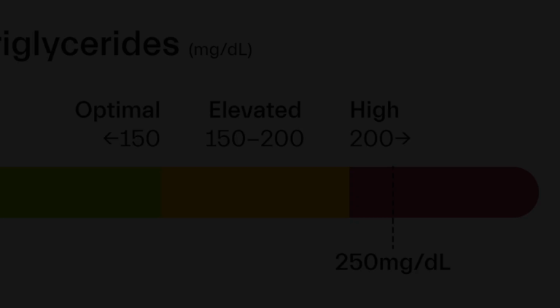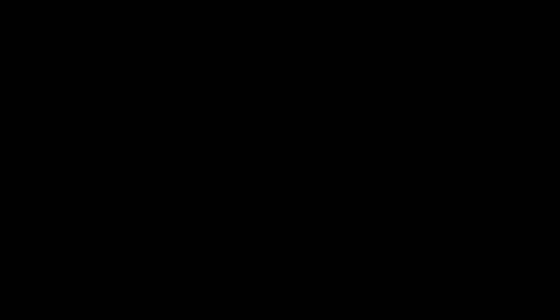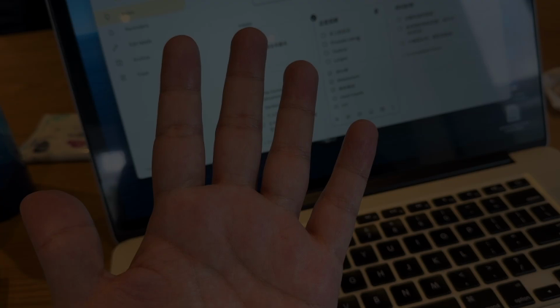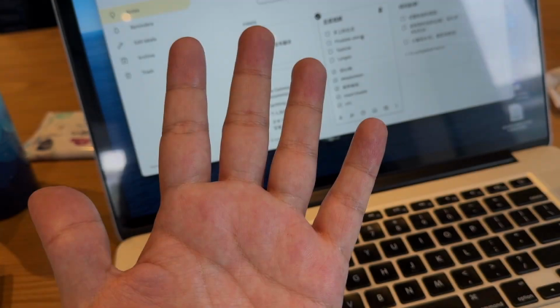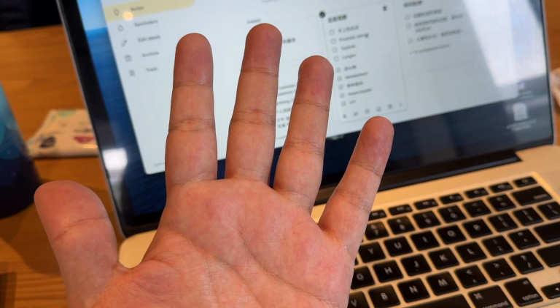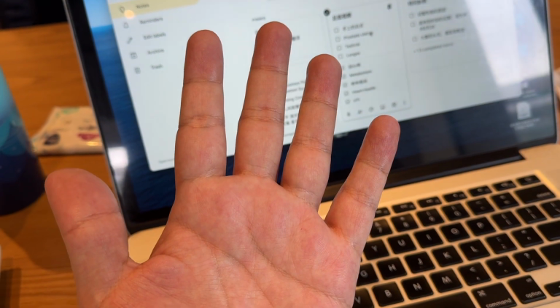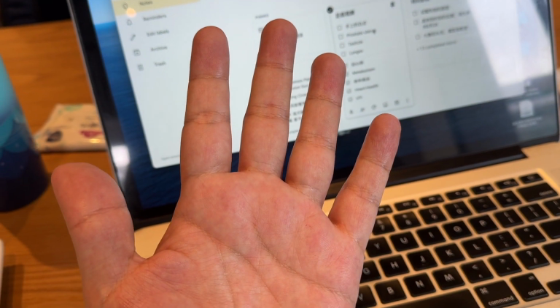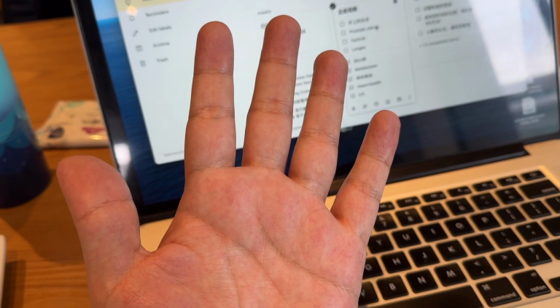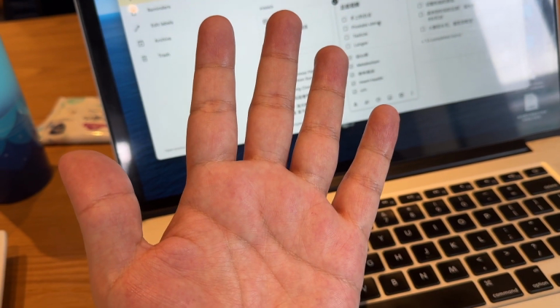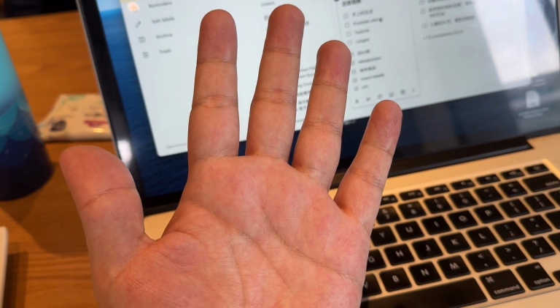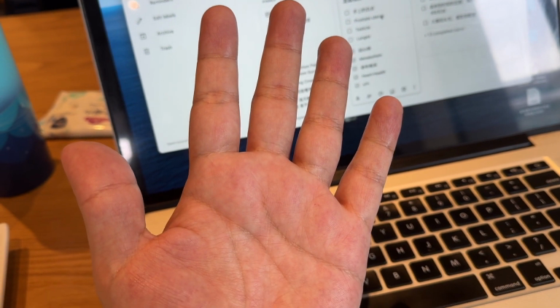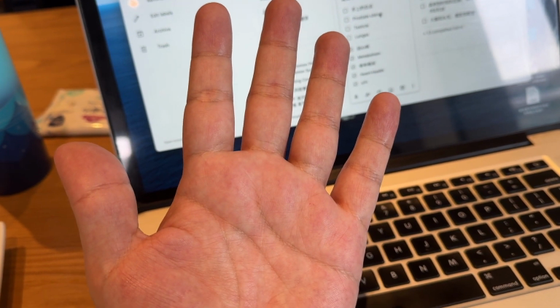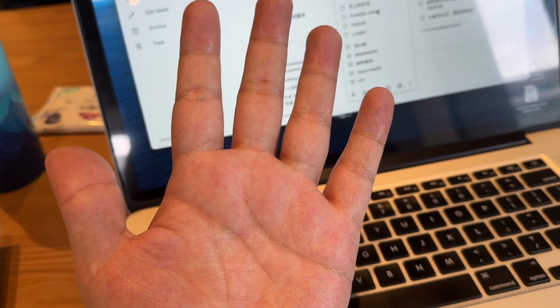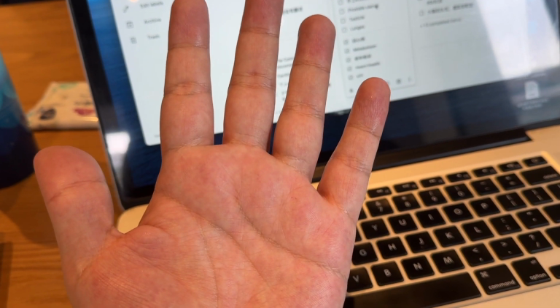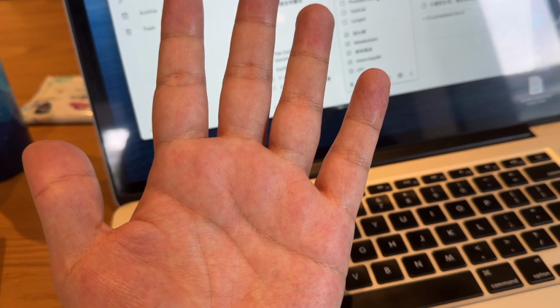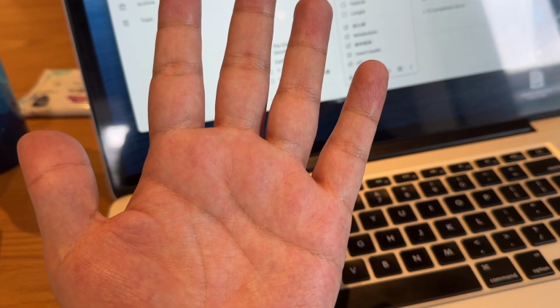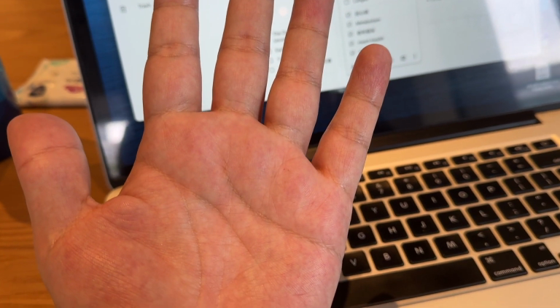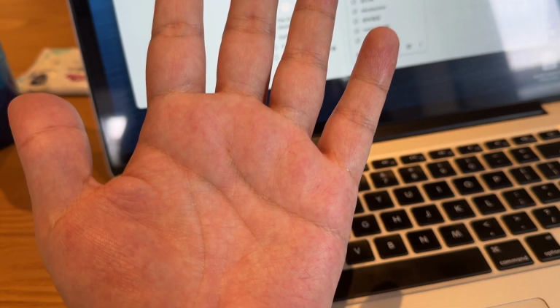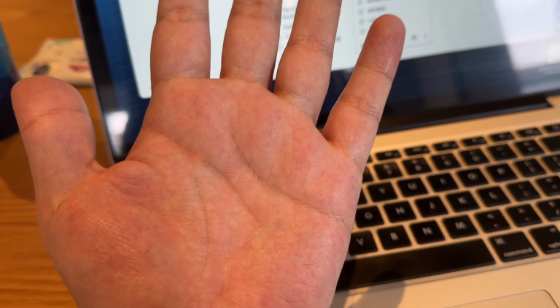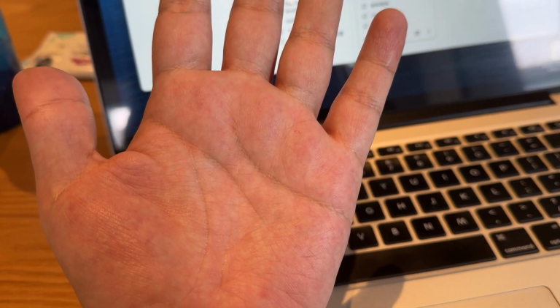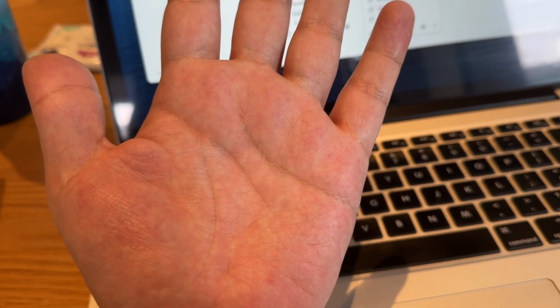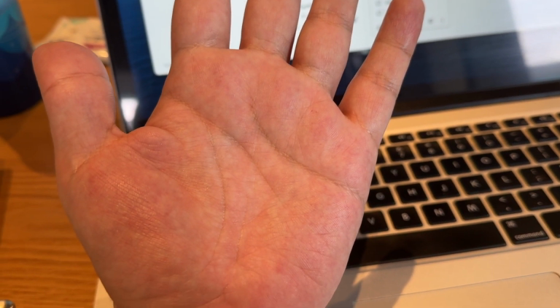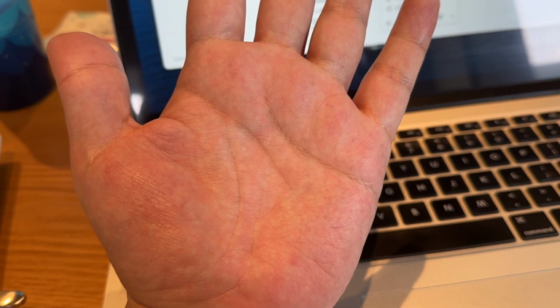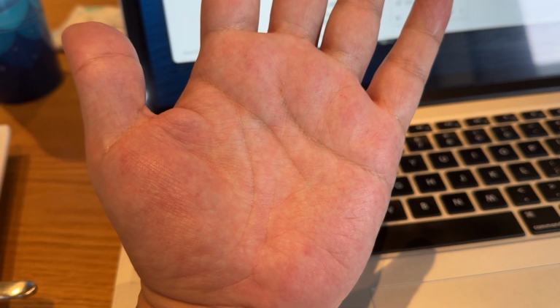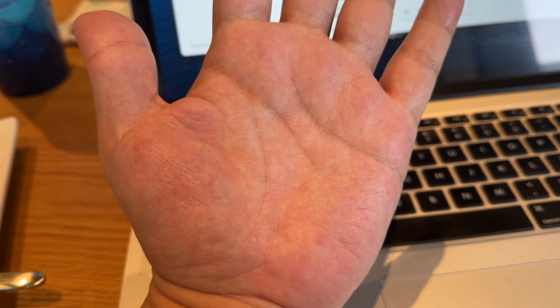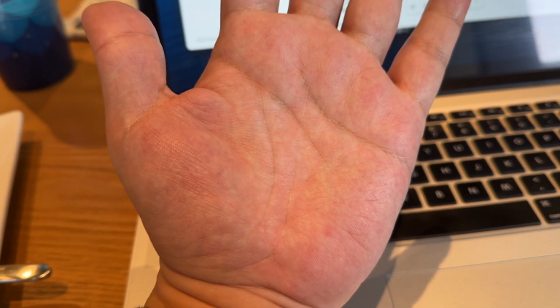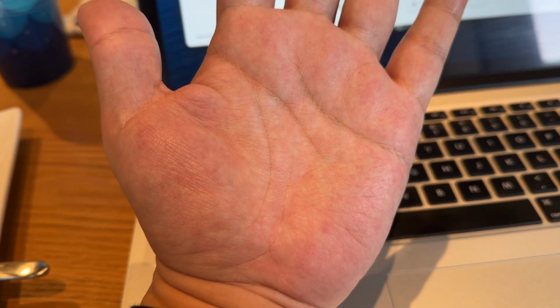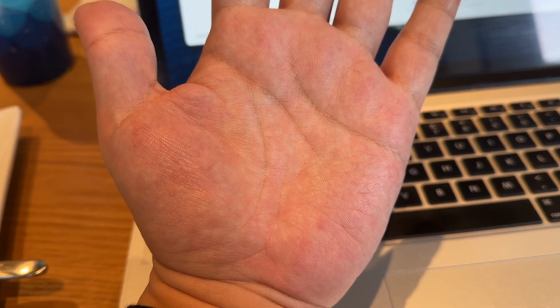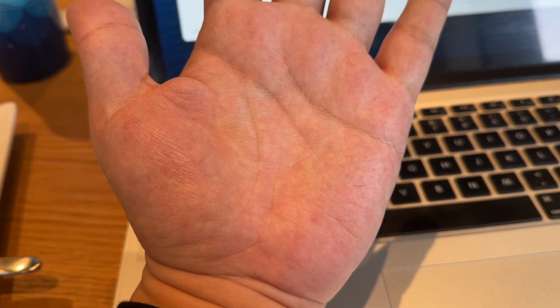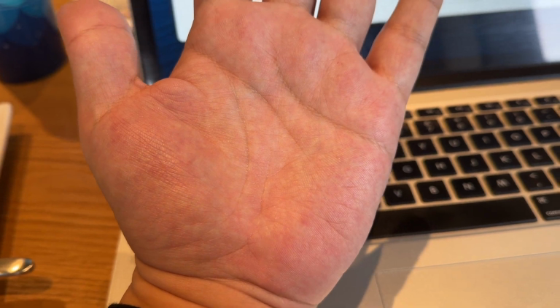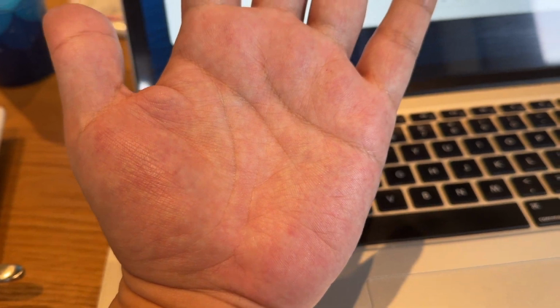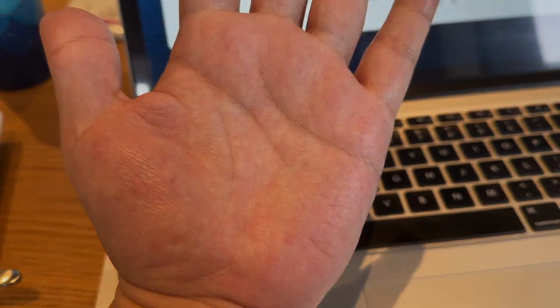This is my hand. You can see the overall redness on my hand. My triglycerides are a bit high.